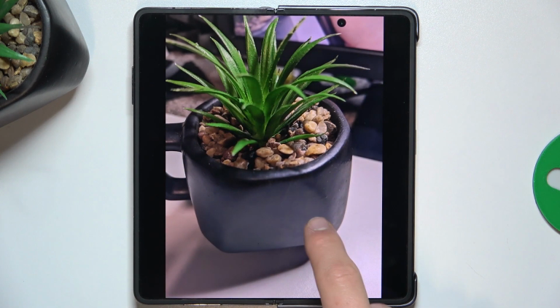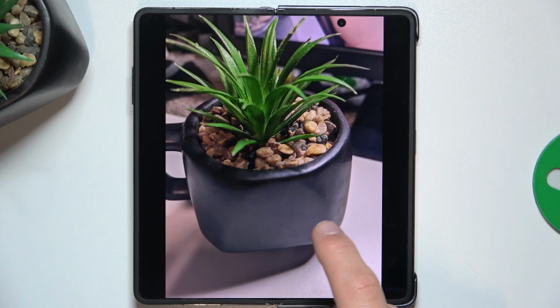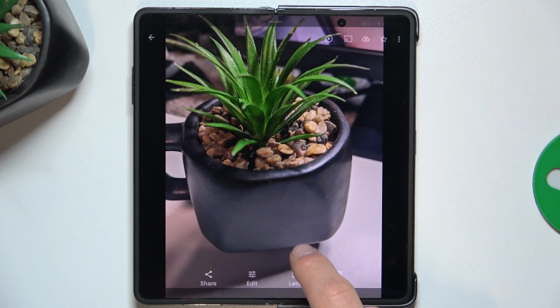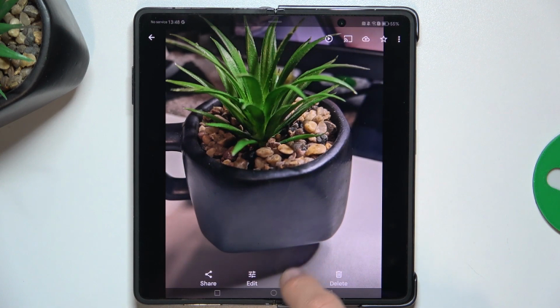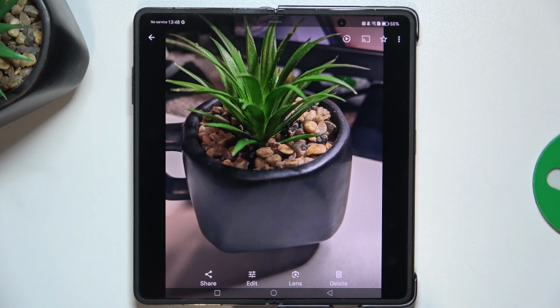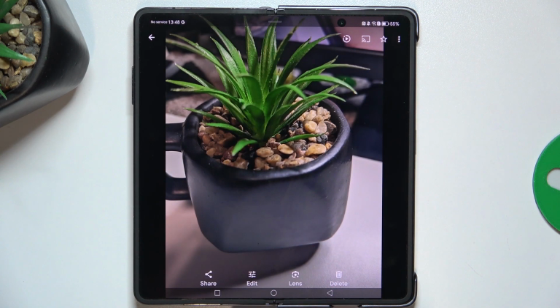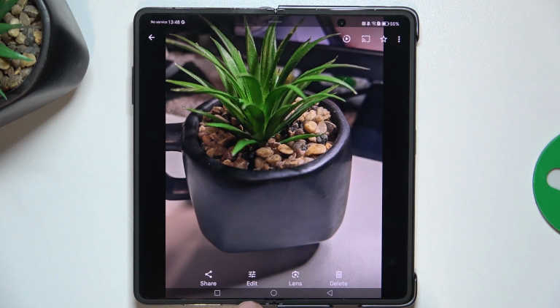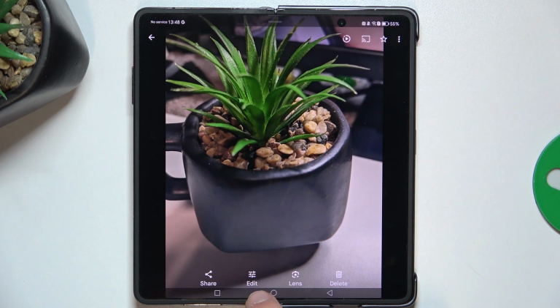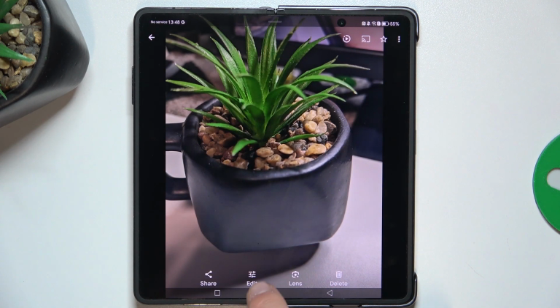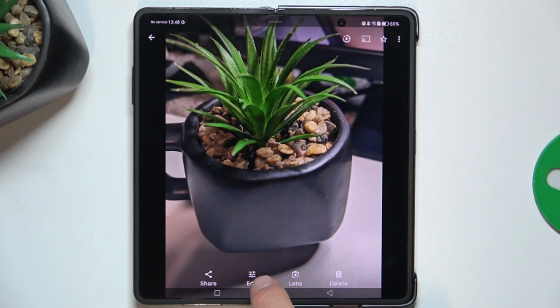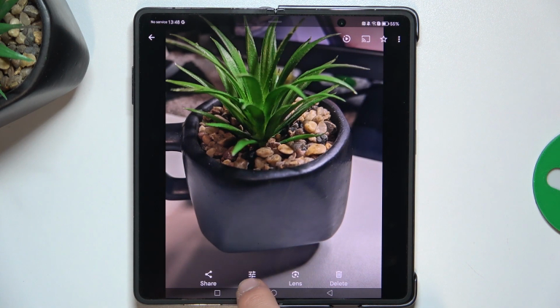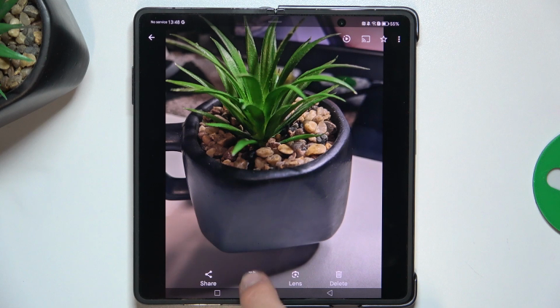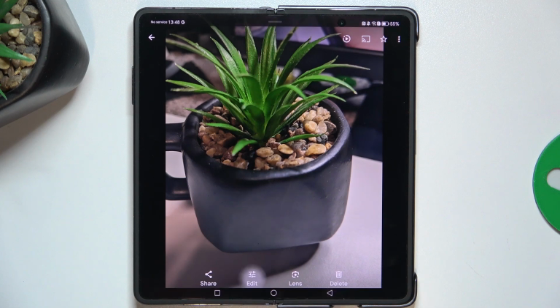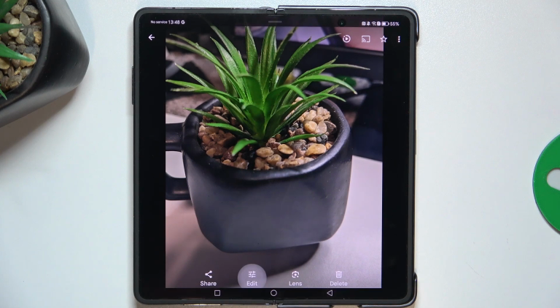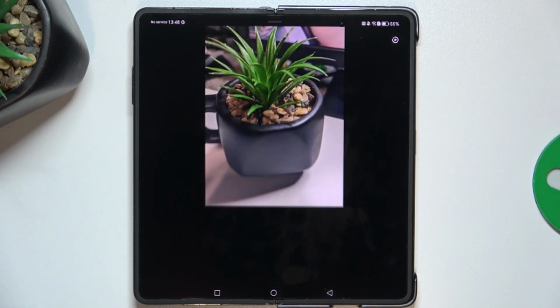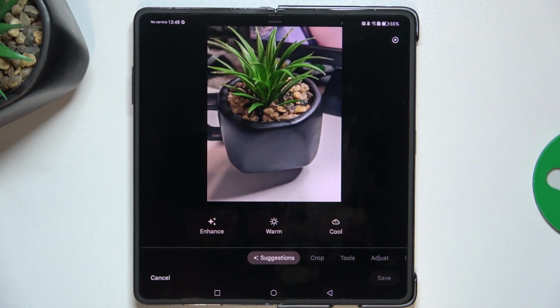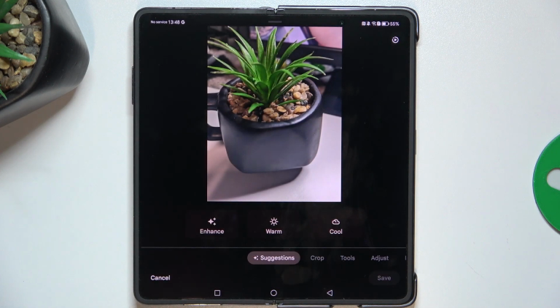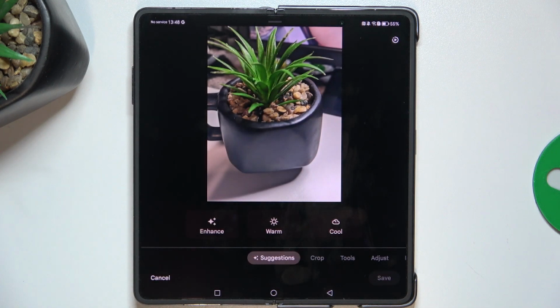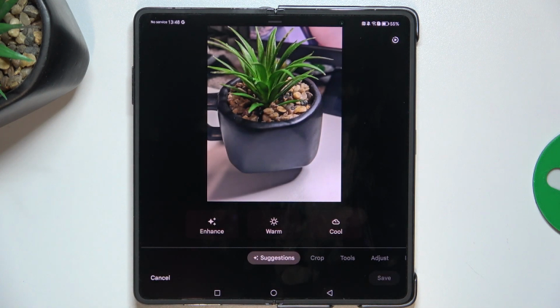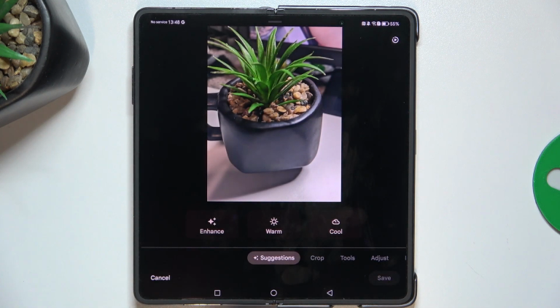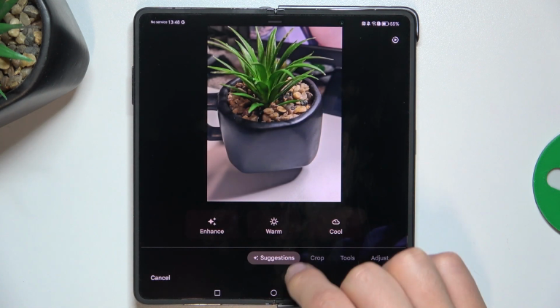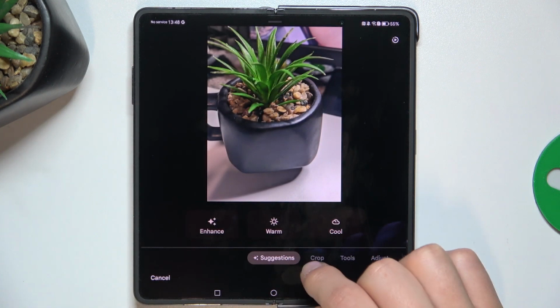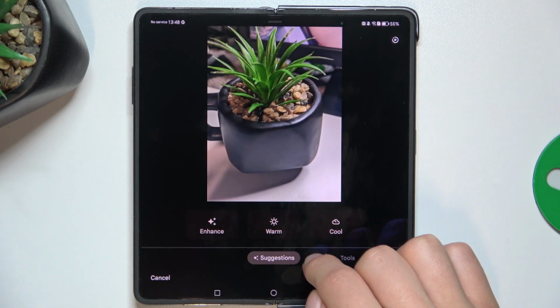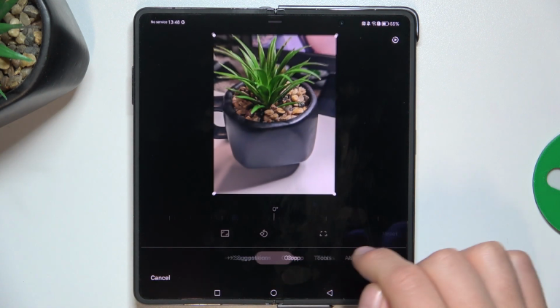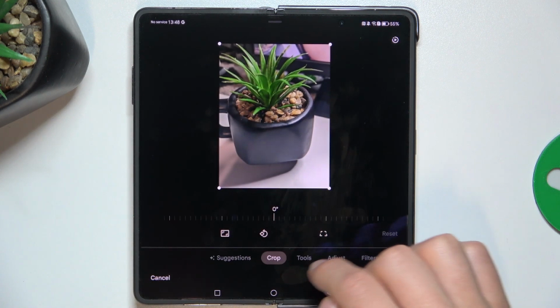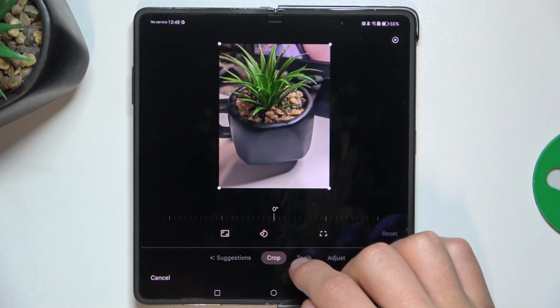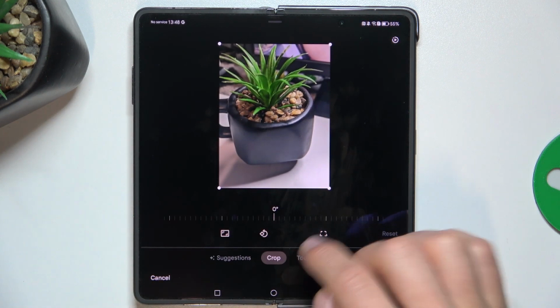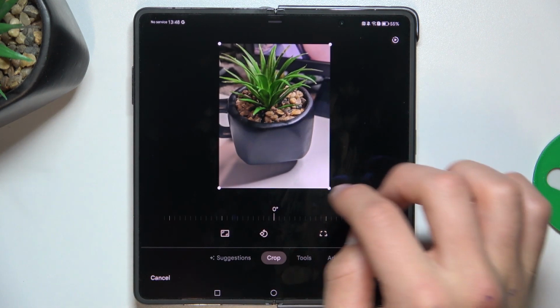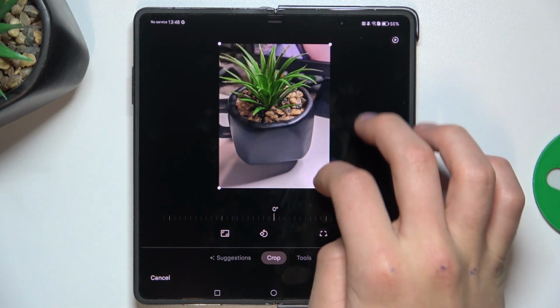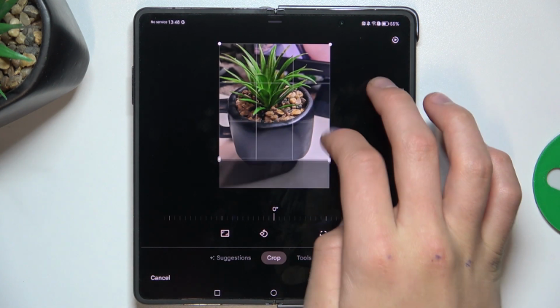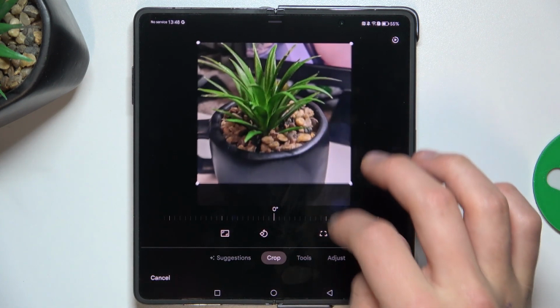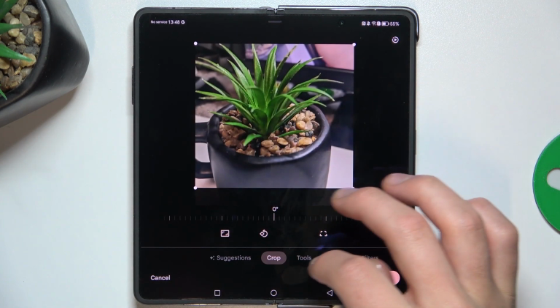Now, at the bottom, tap this icon — edit. And now, as you can see, you can crop the image.